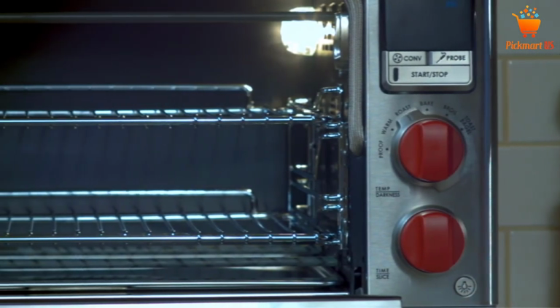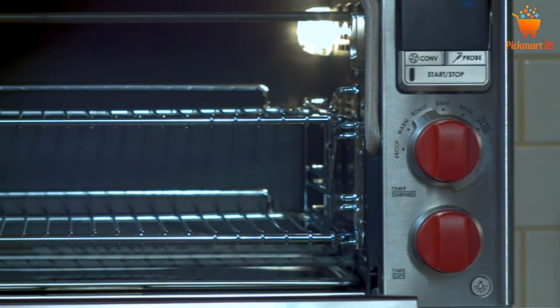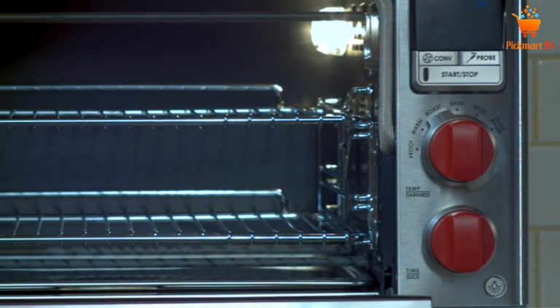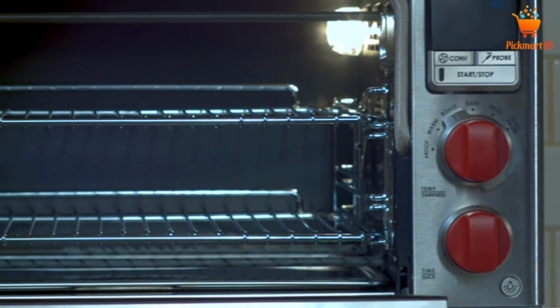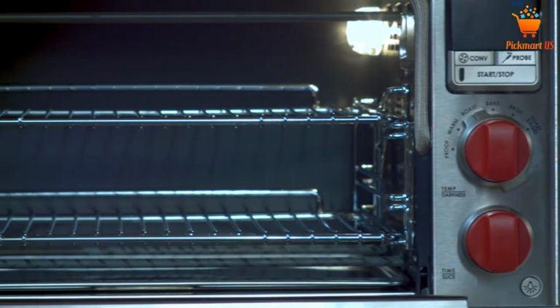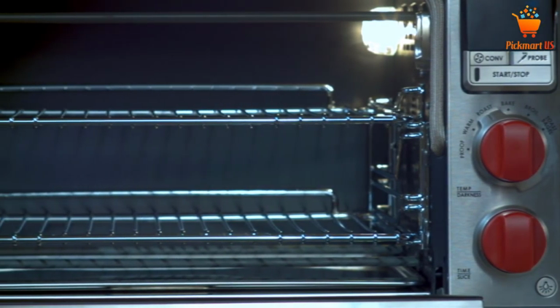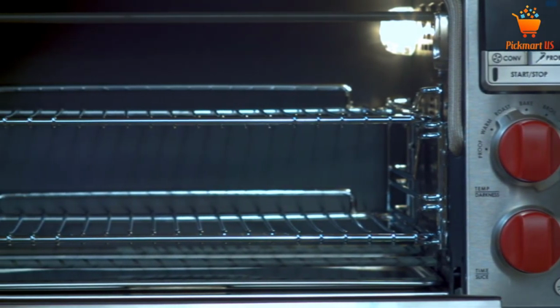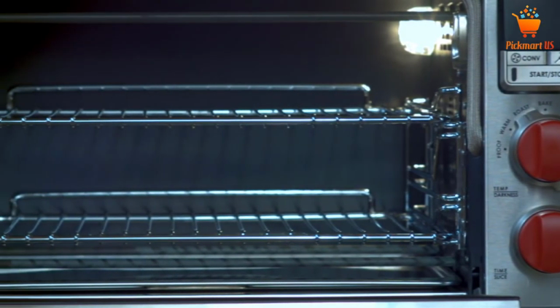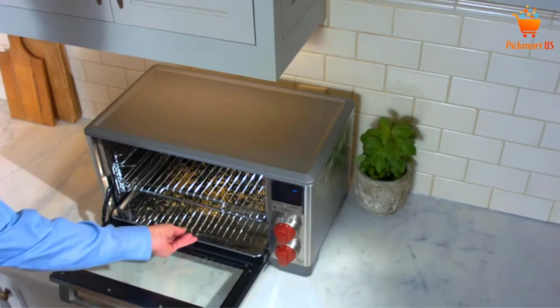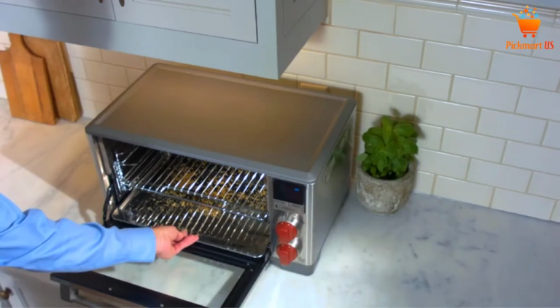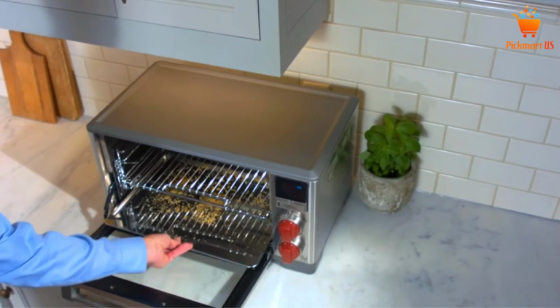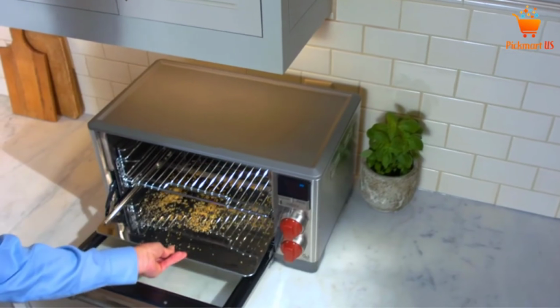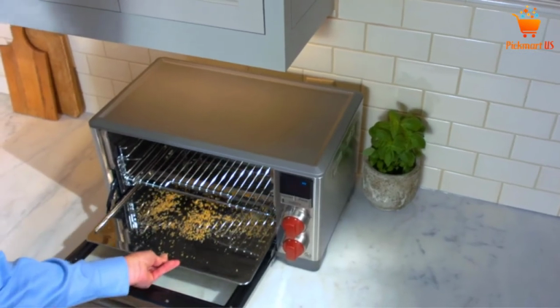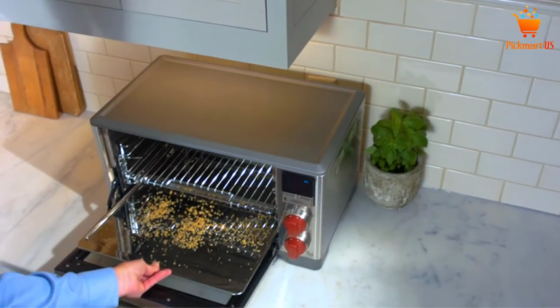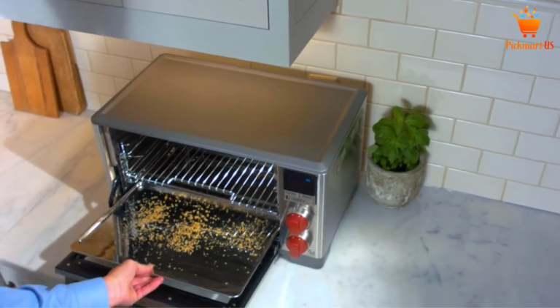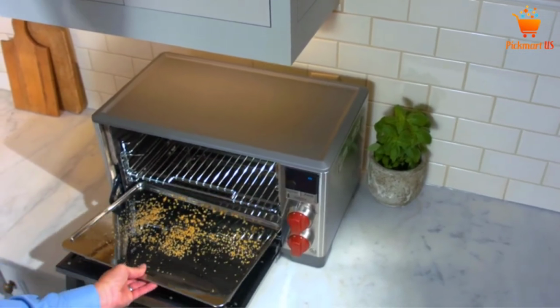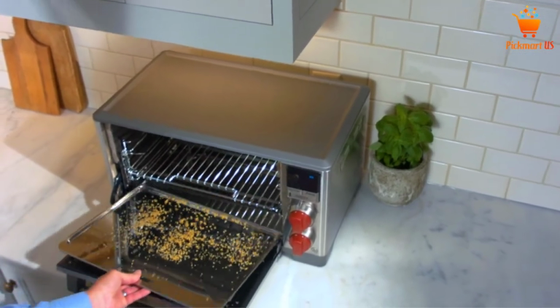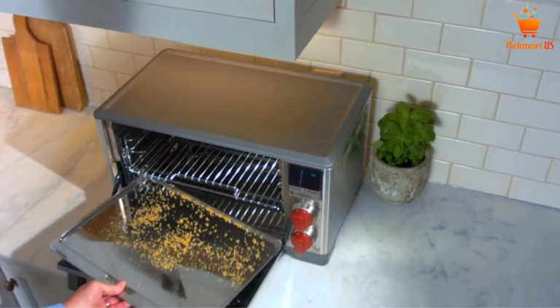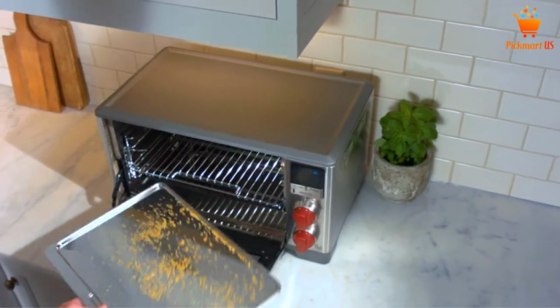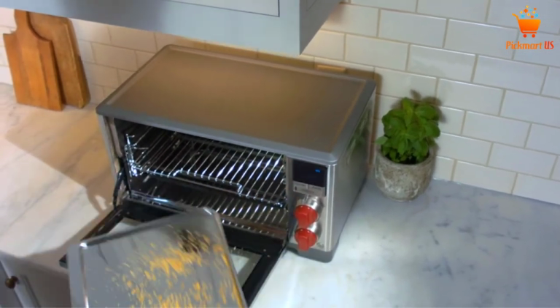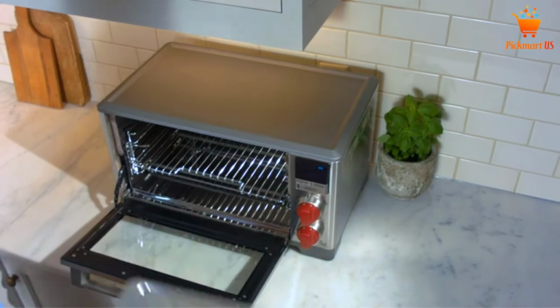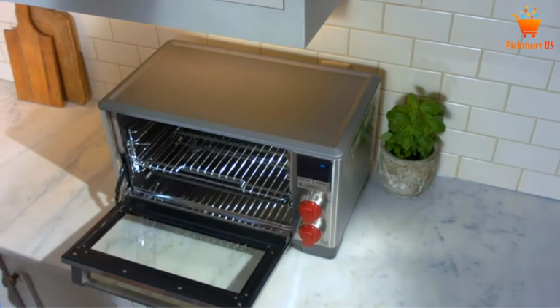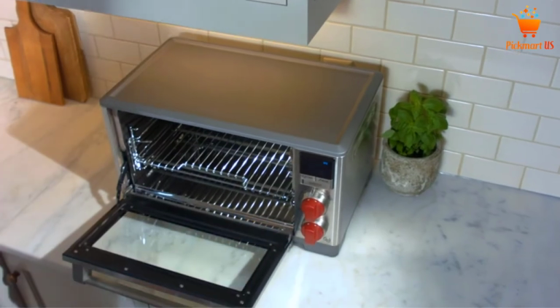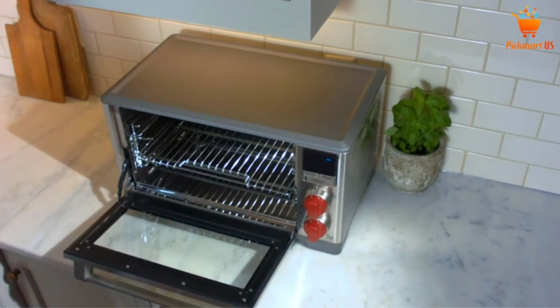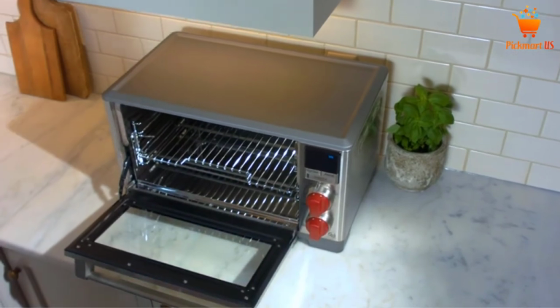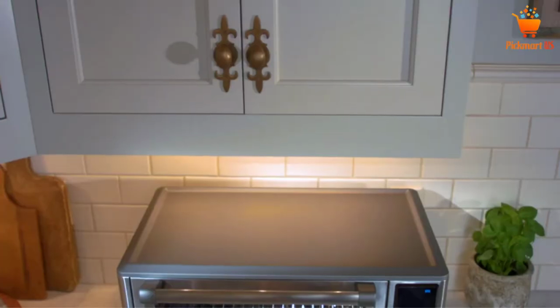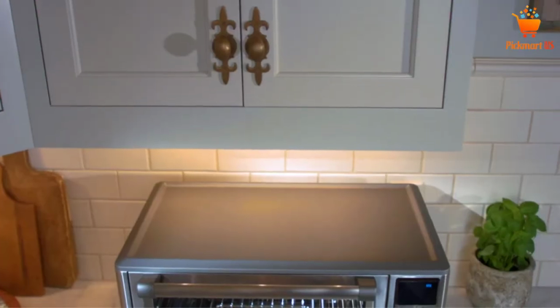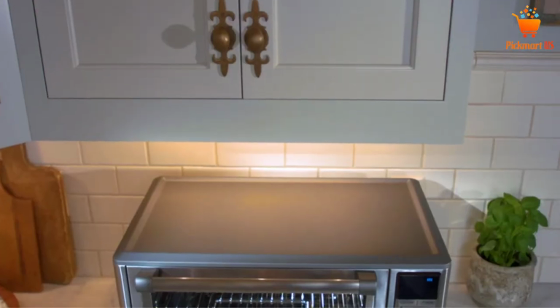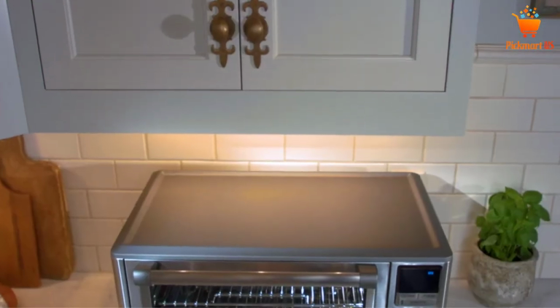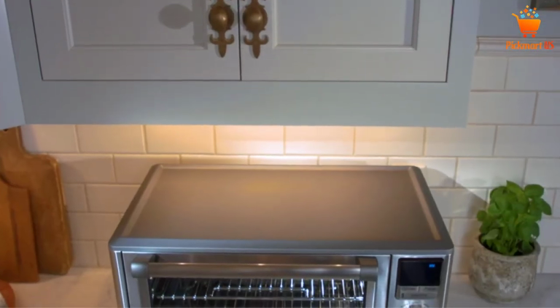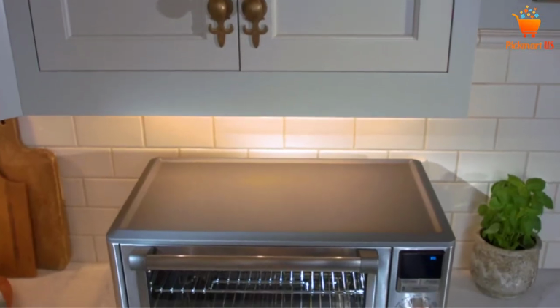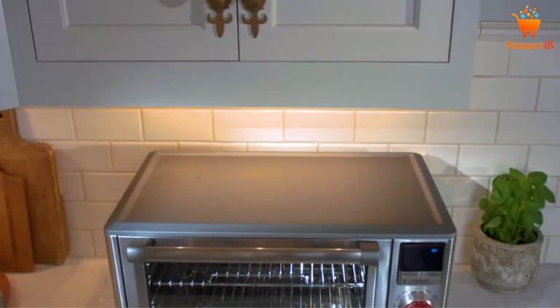The six cooking modes contained in the Wolf Gourmet Elite are: roast, bake, broil, proof, warm, and toast.